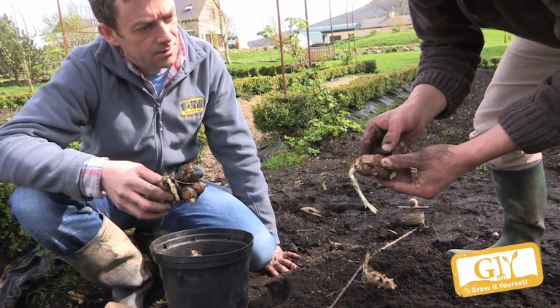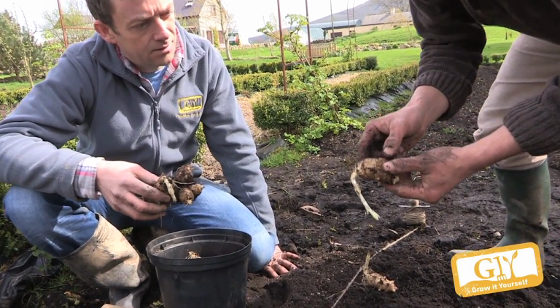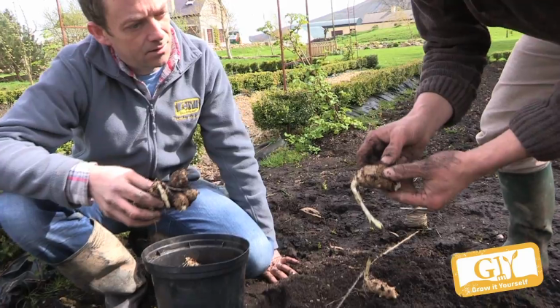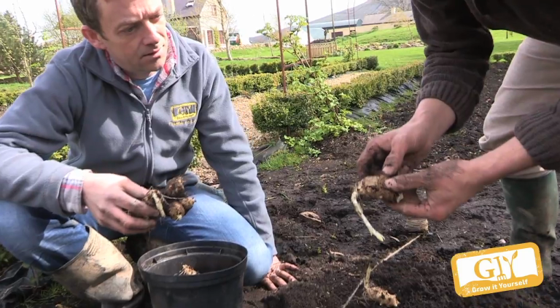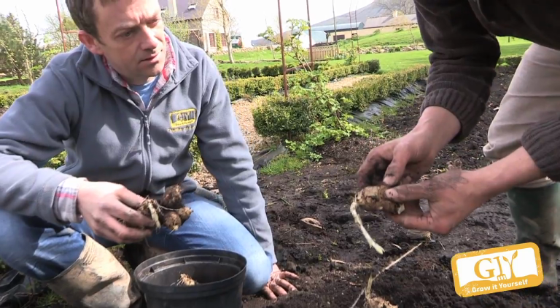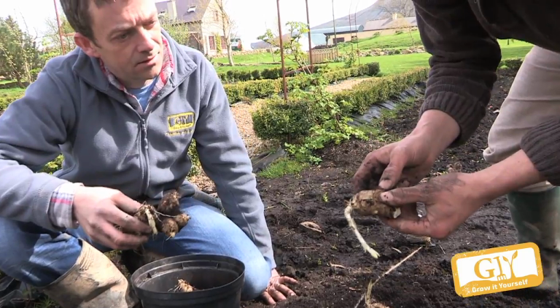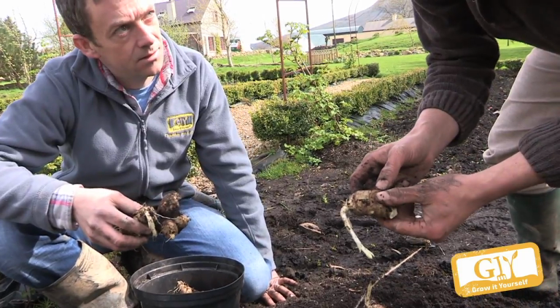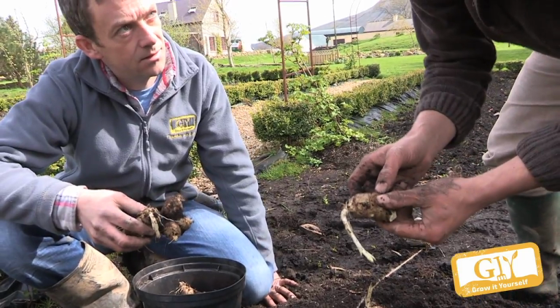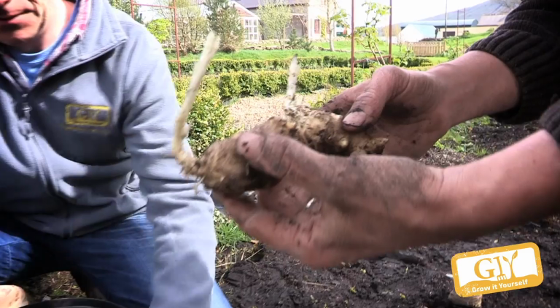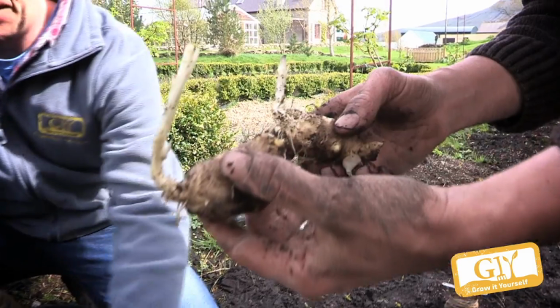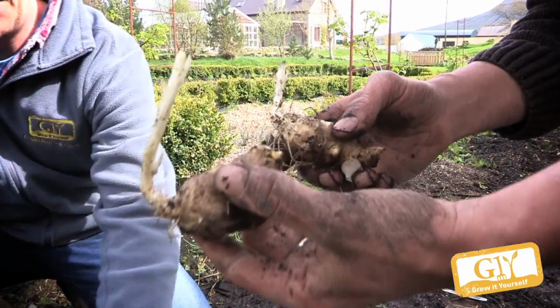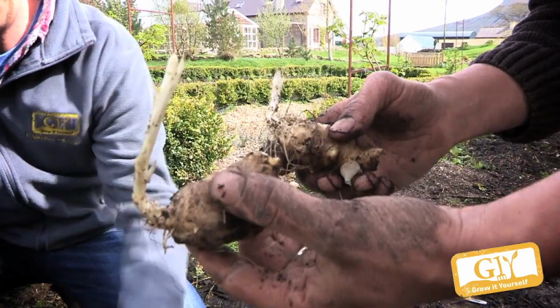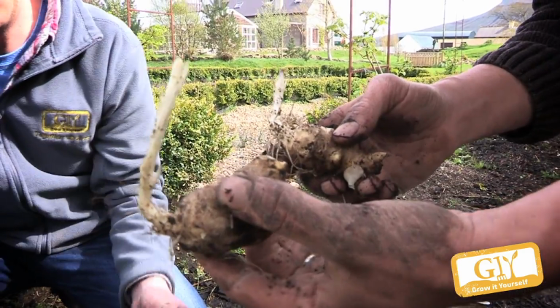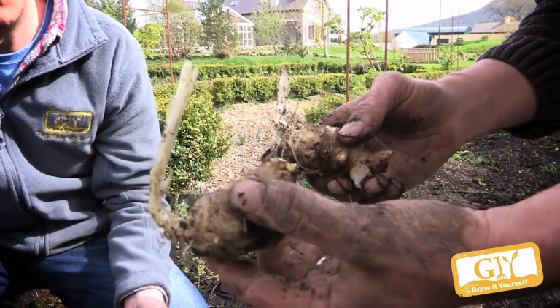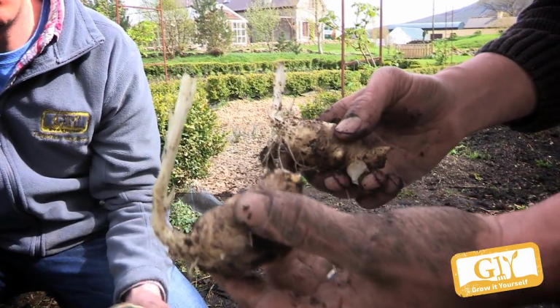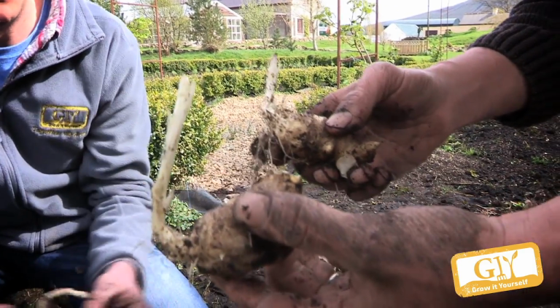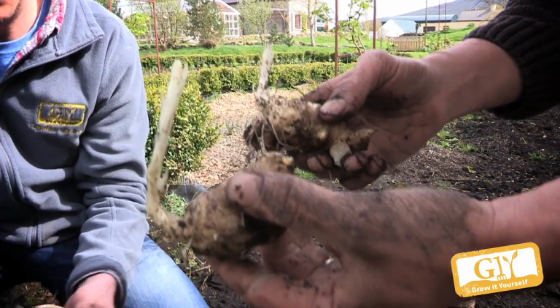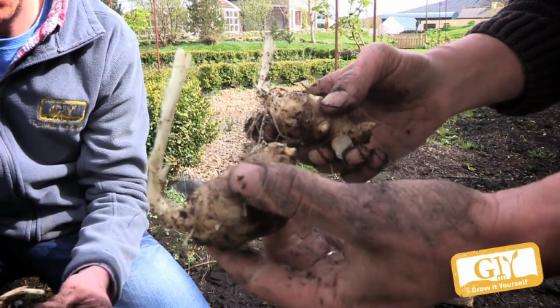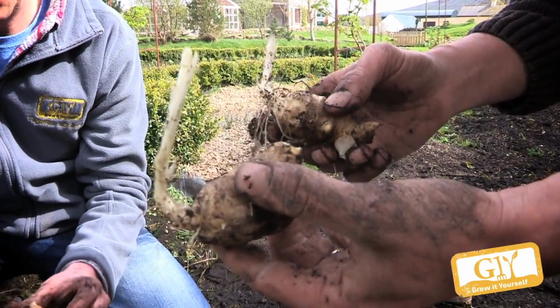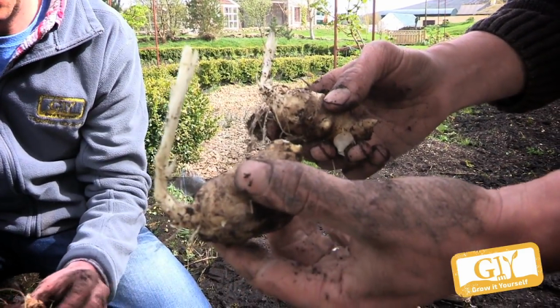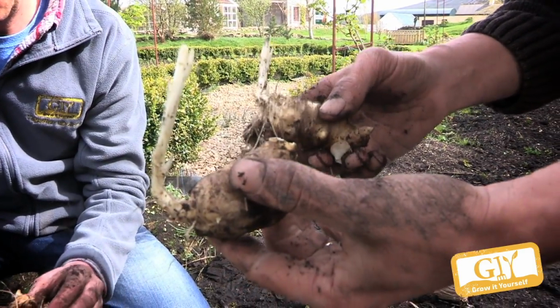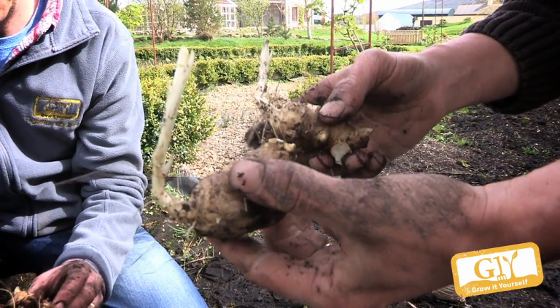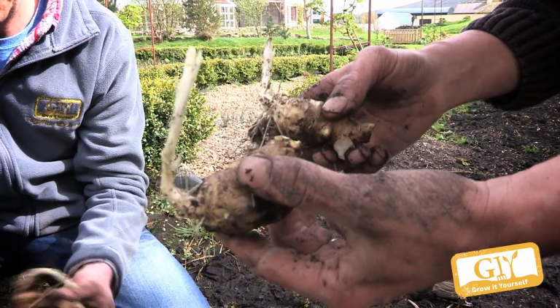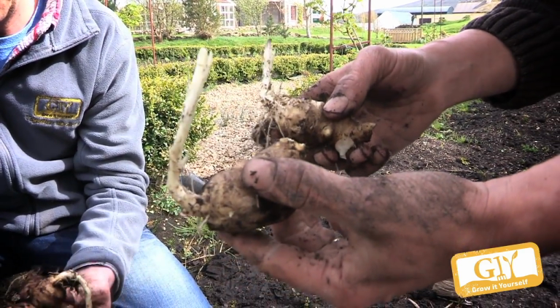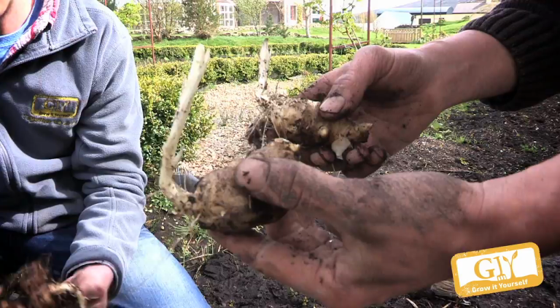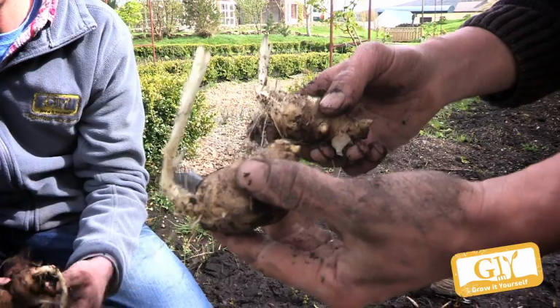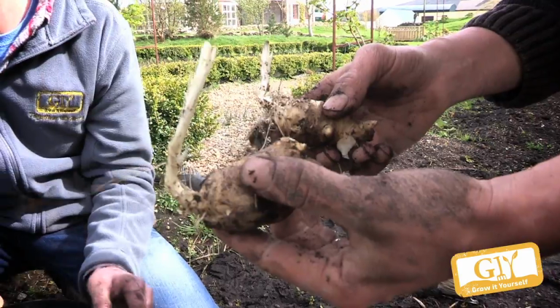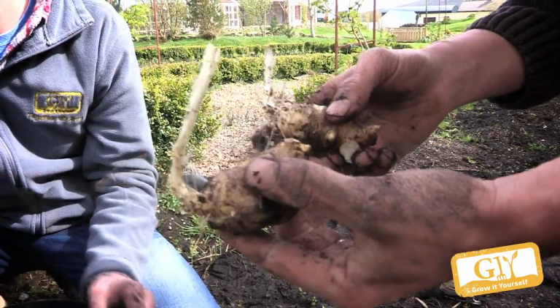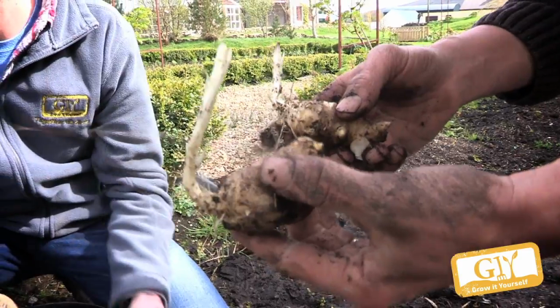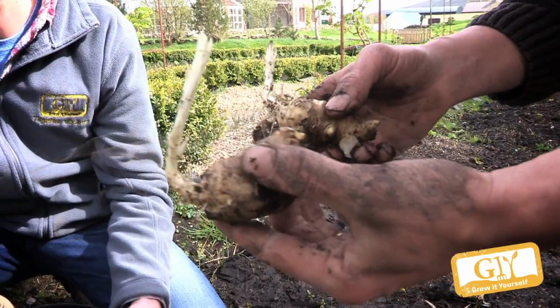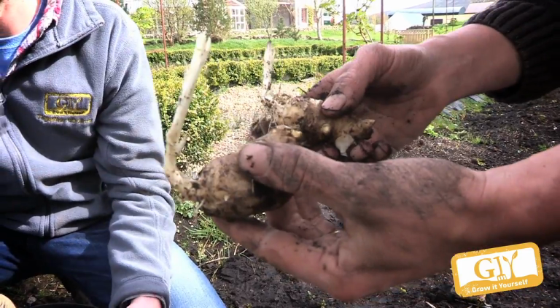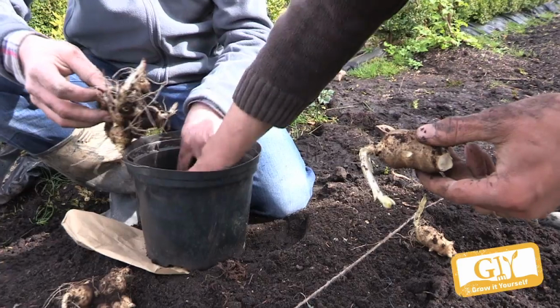You can see the roots already coming out. The best time to plant them would be in March, spaced about a foot apart.